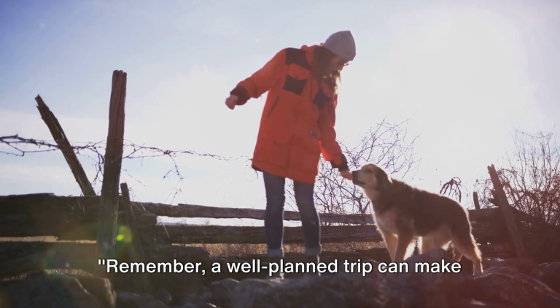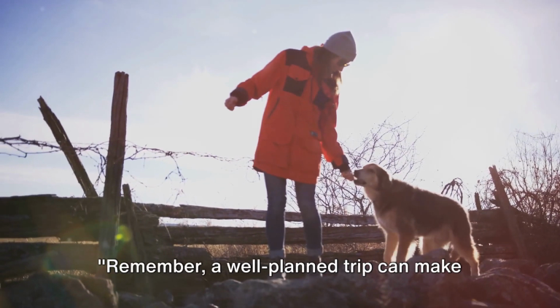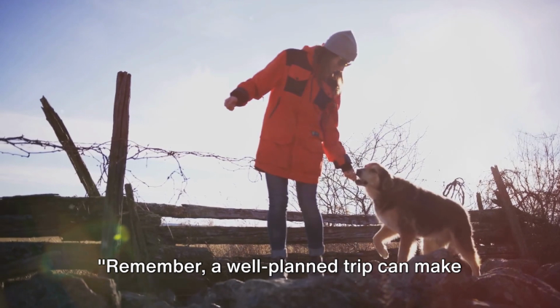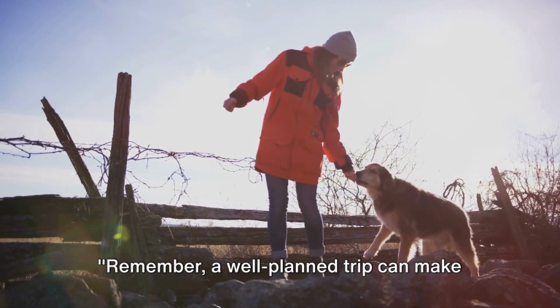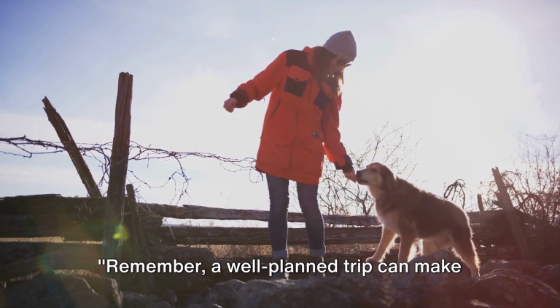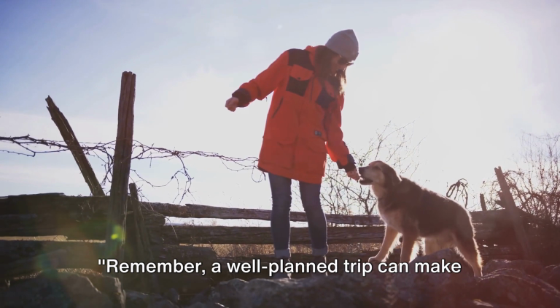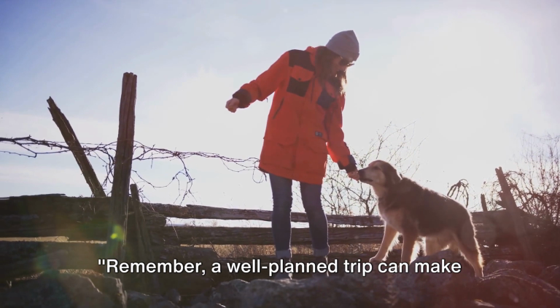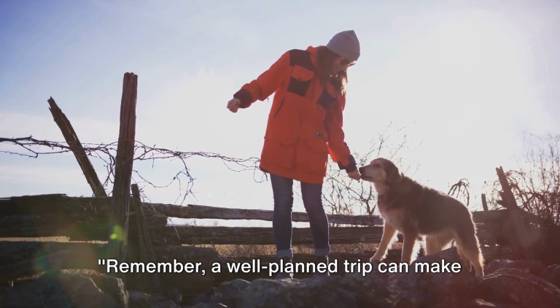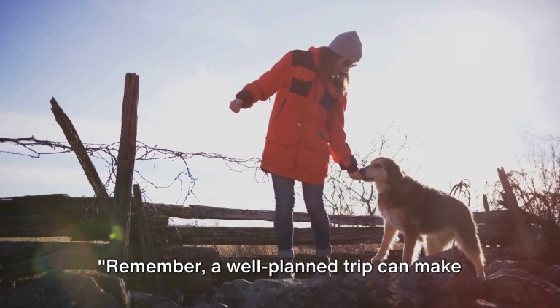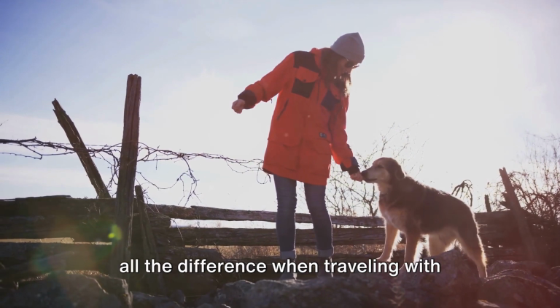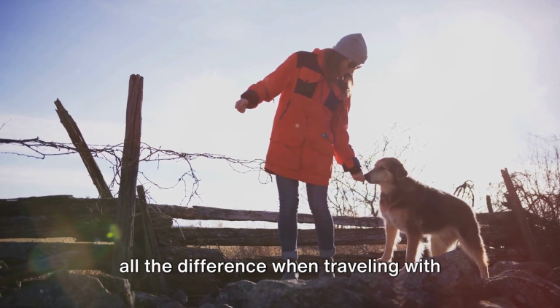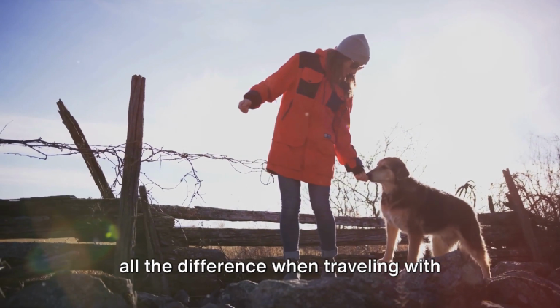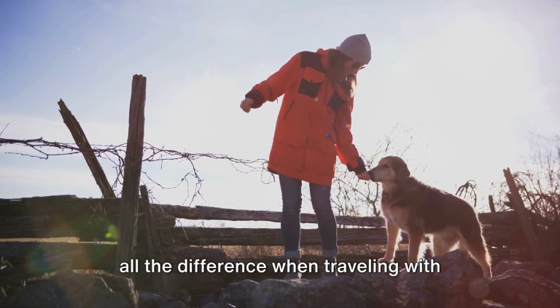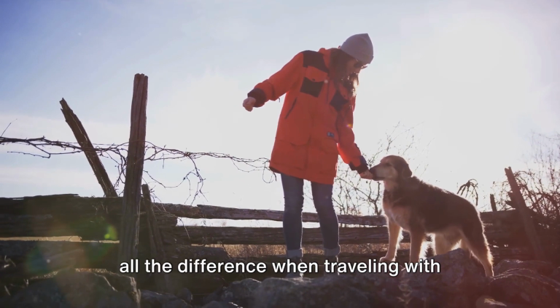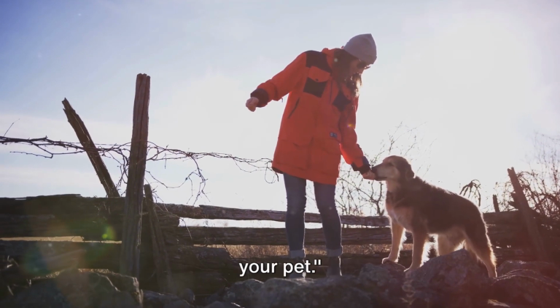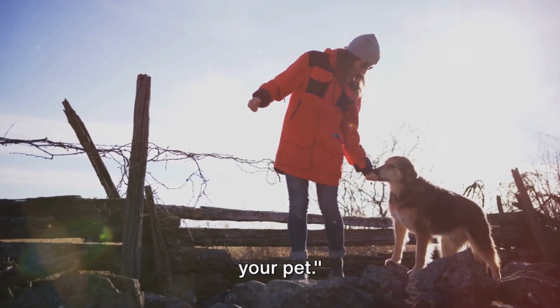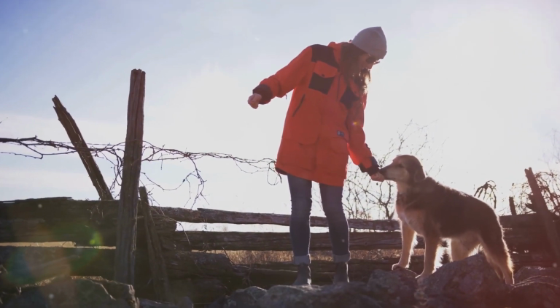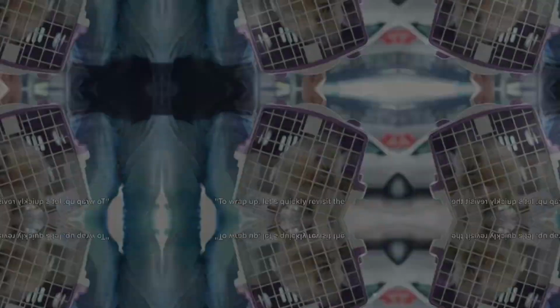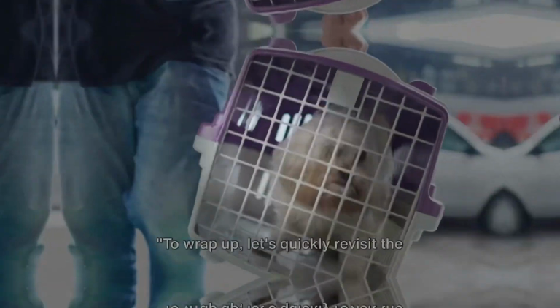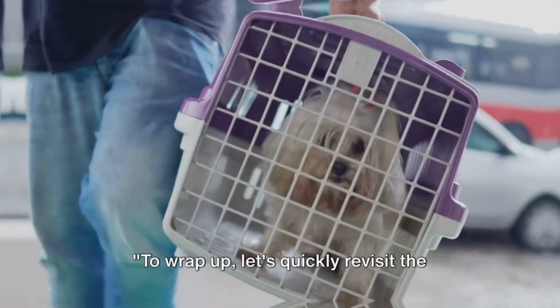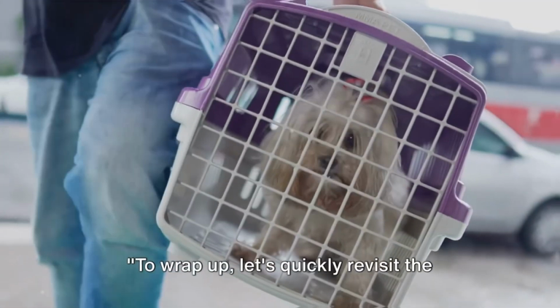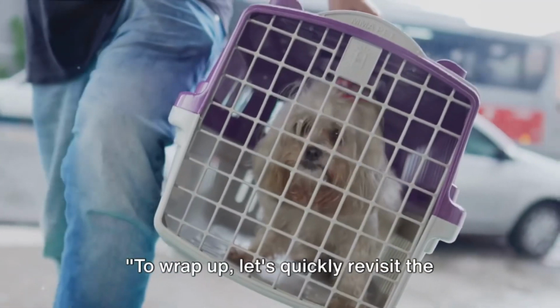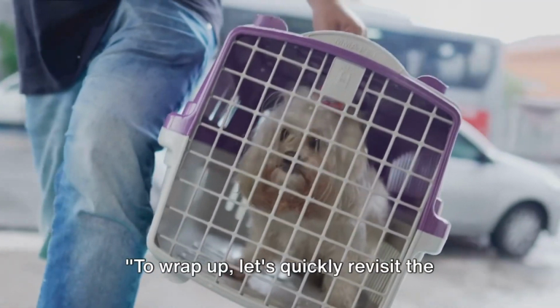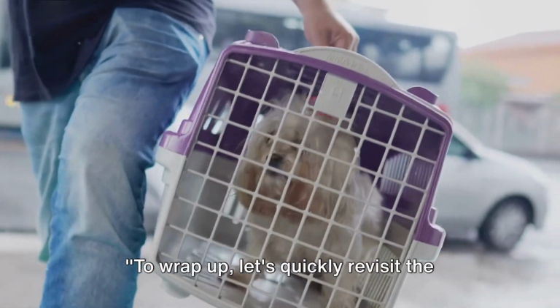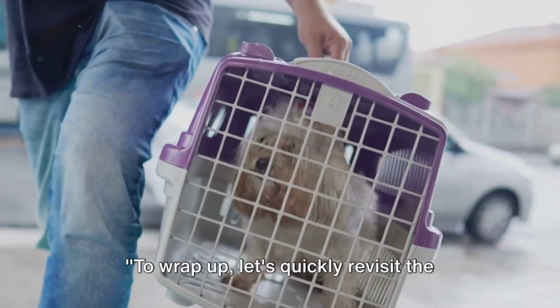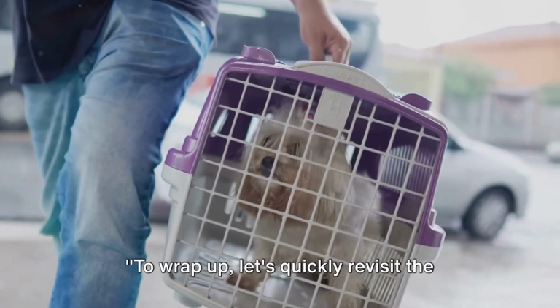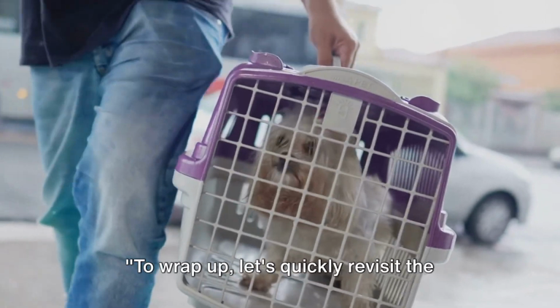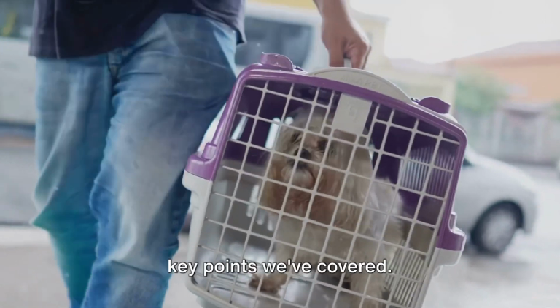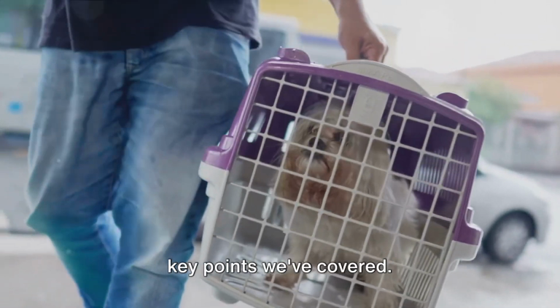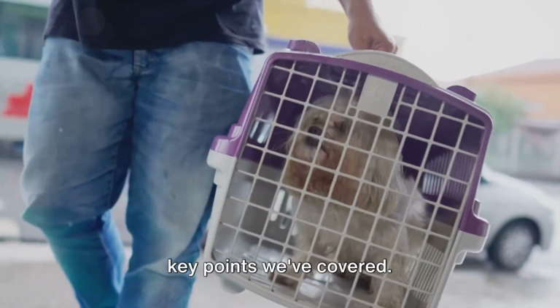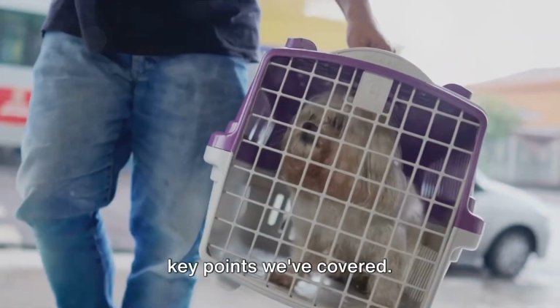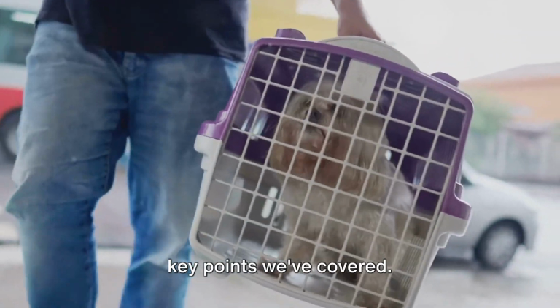Remember, a well-planned trip can make all the difference when traveling with your pet. To wrap up, let's quickly revisit the key points we've covered.